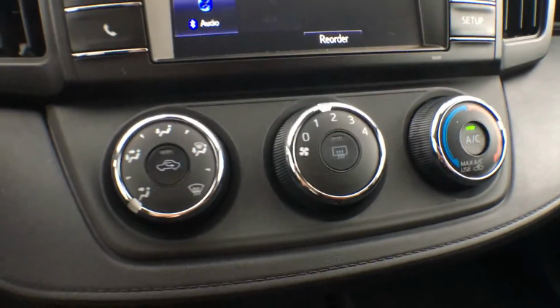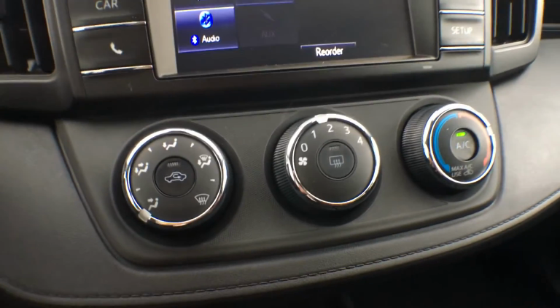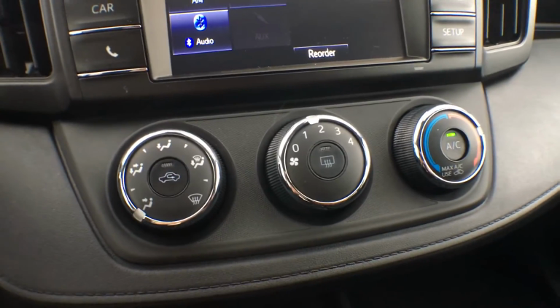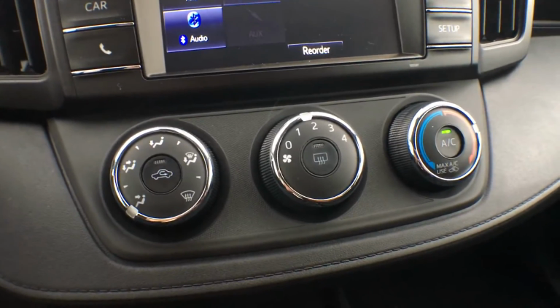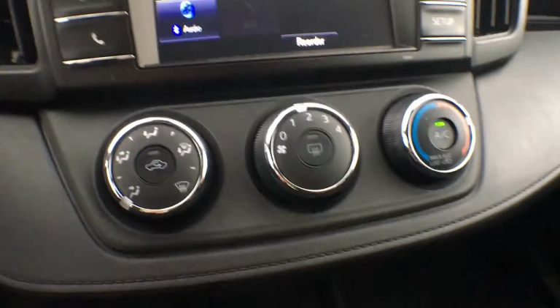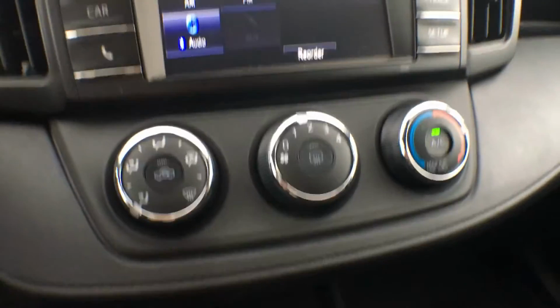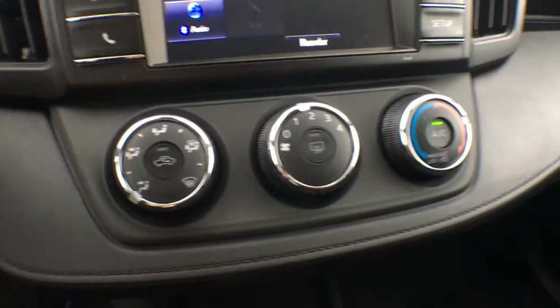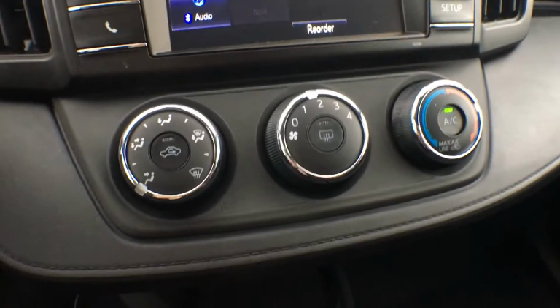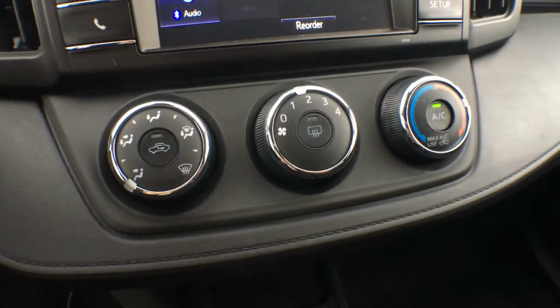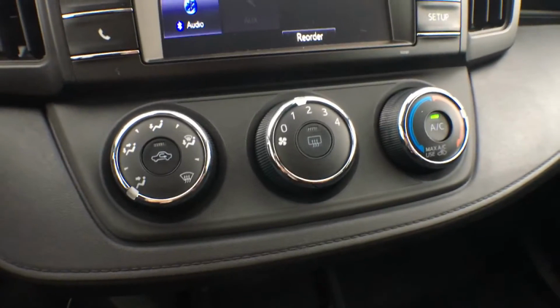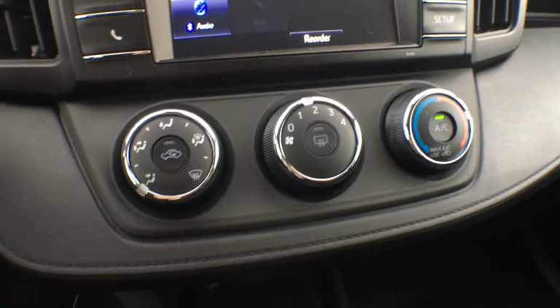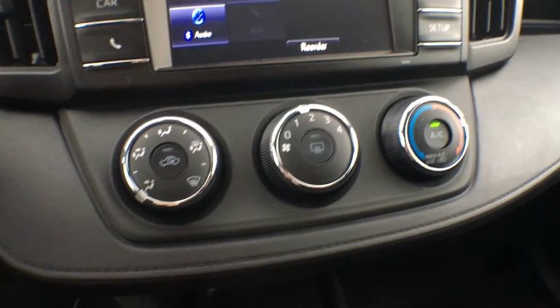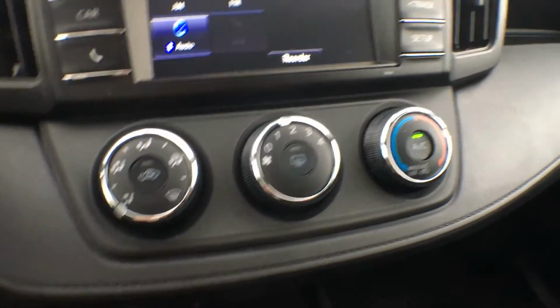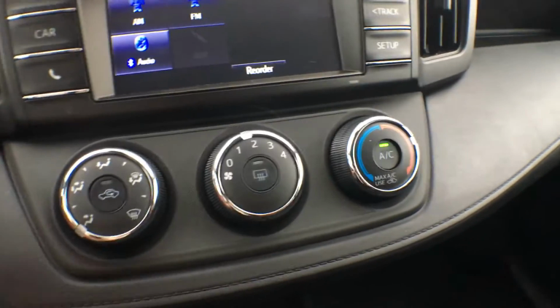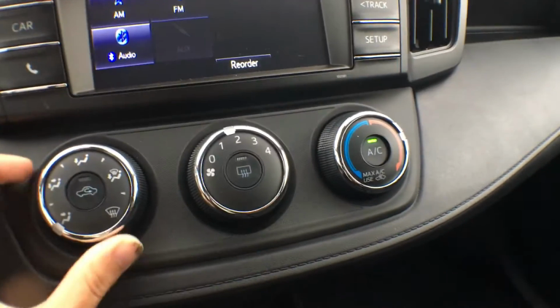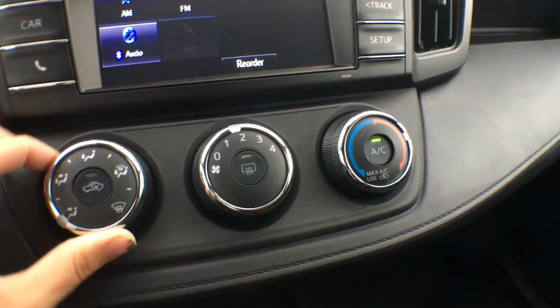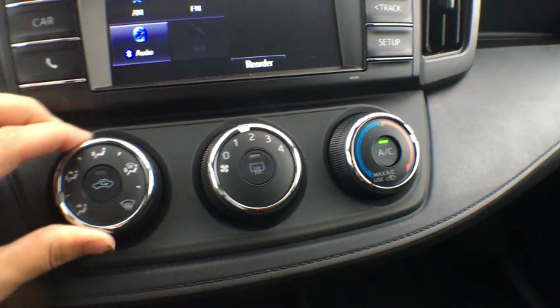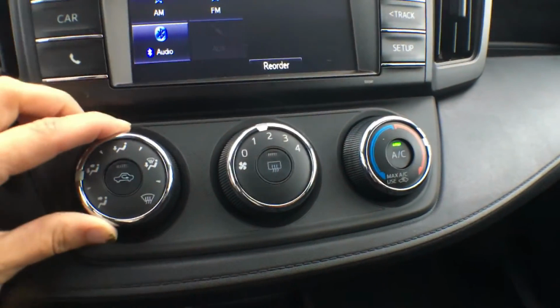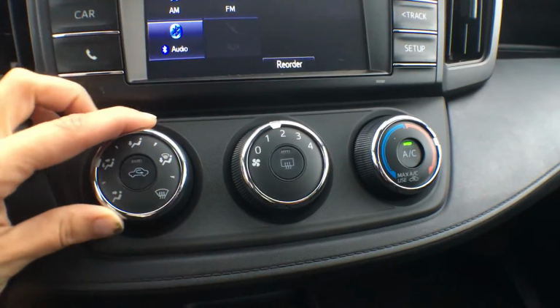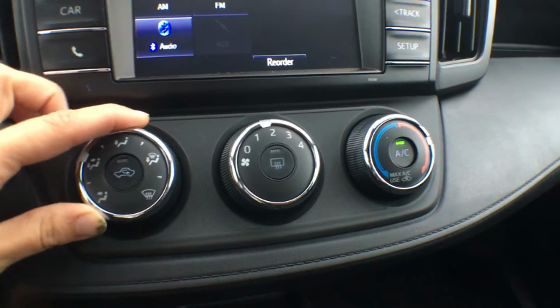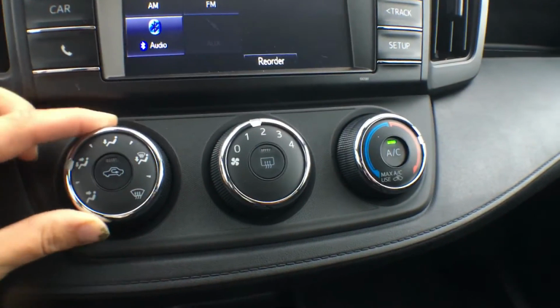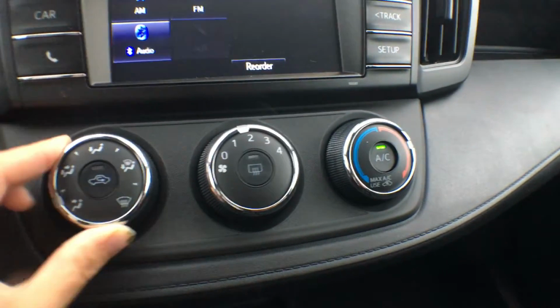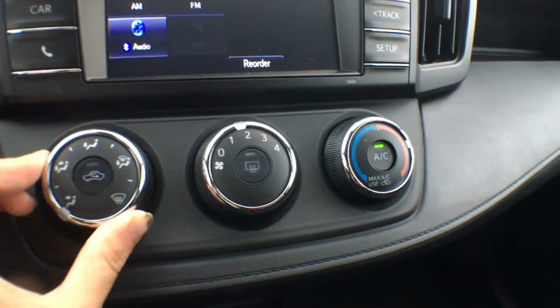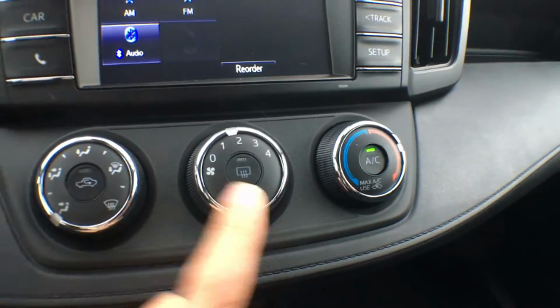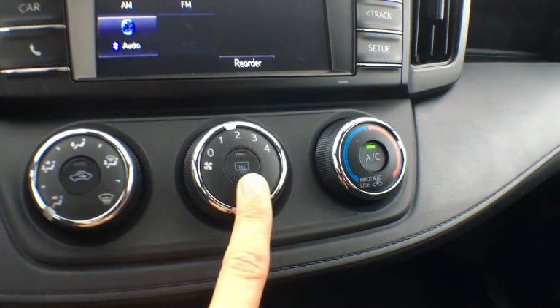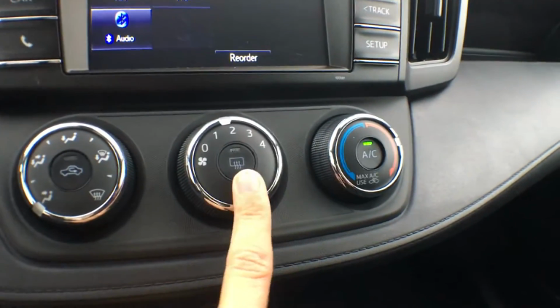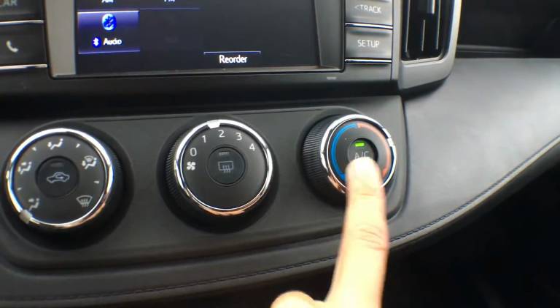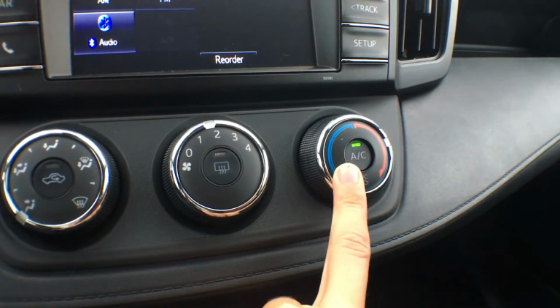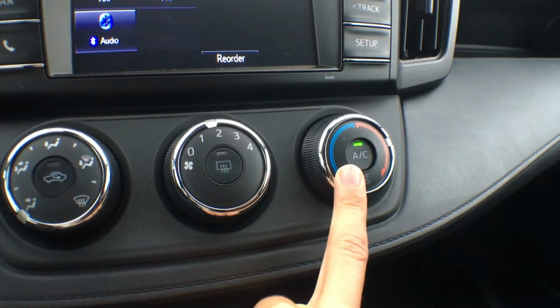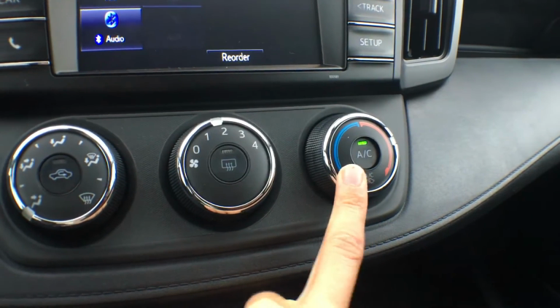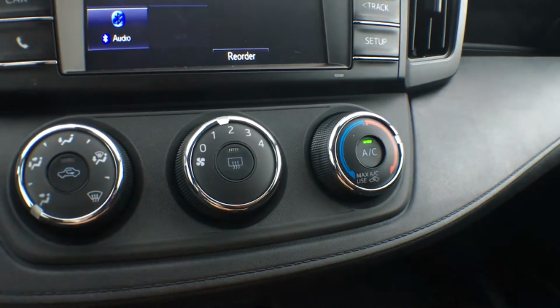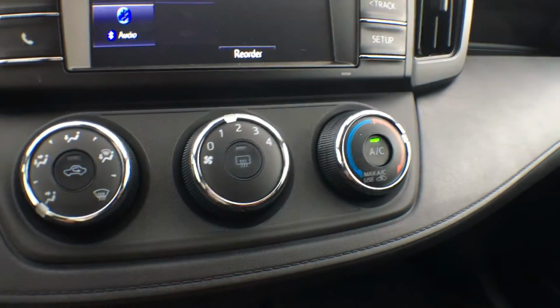This is our air control across here. Very simple to use — just big dials that you can change for your directional, your fan, or your temperature.